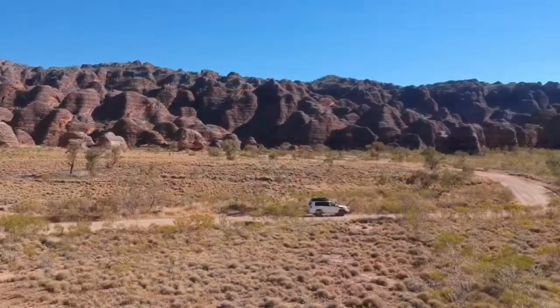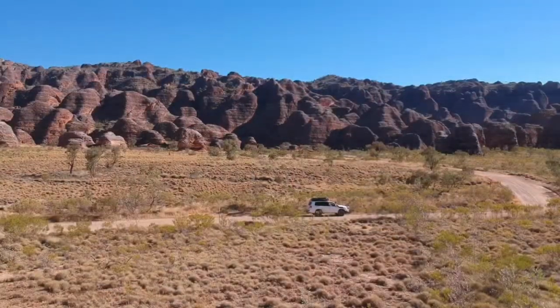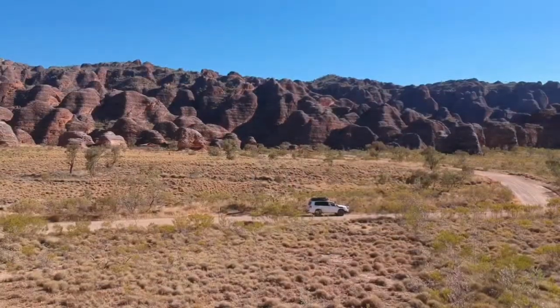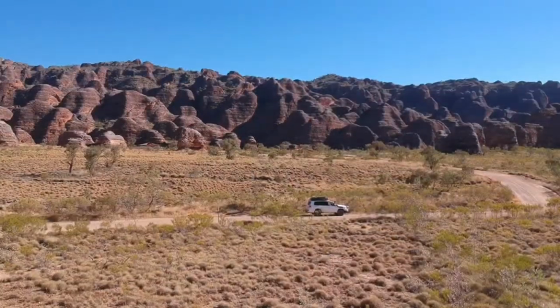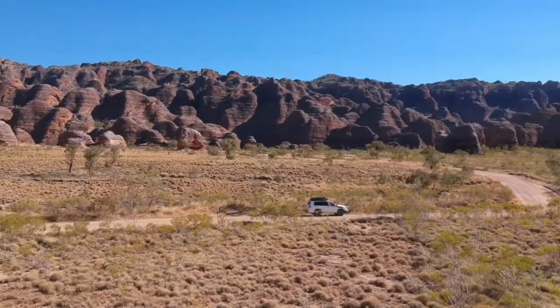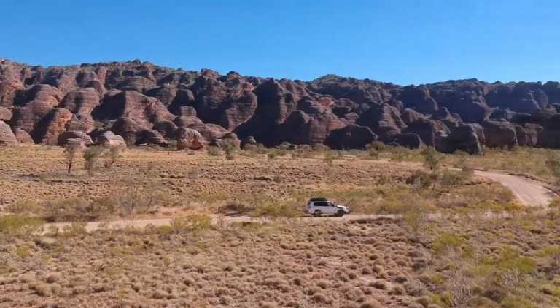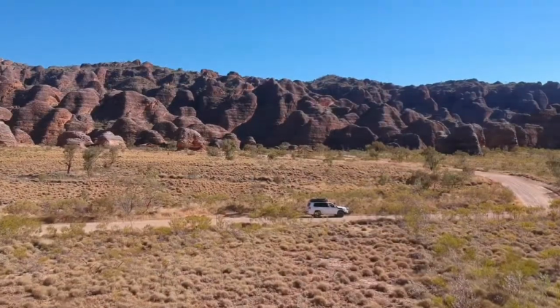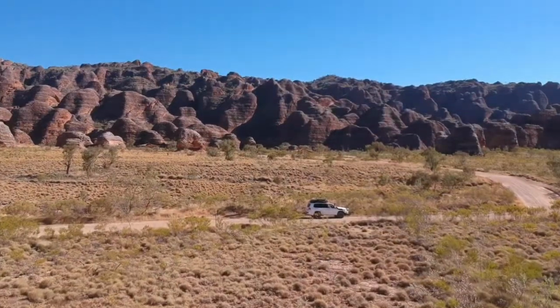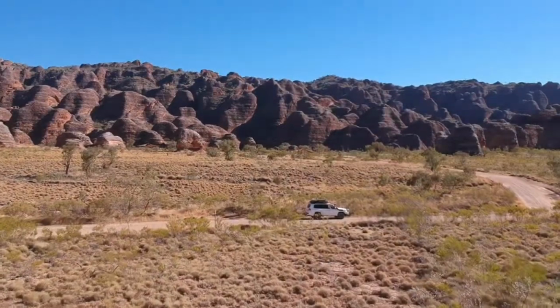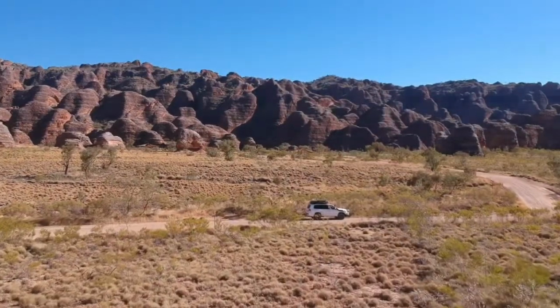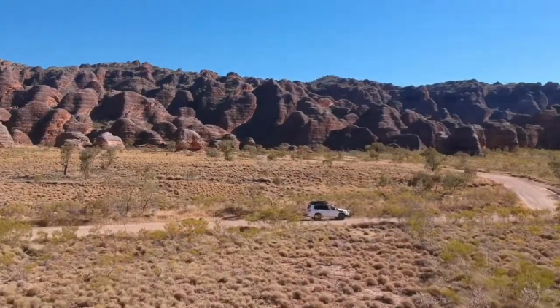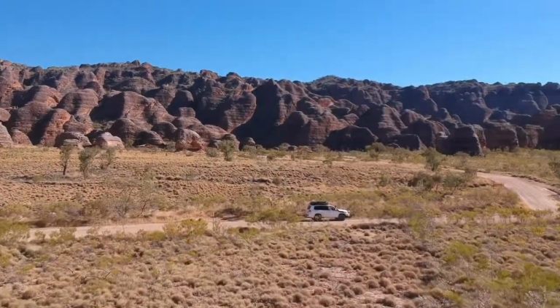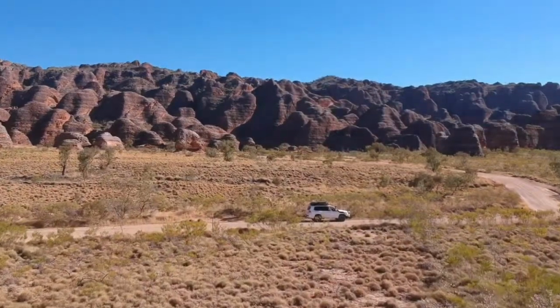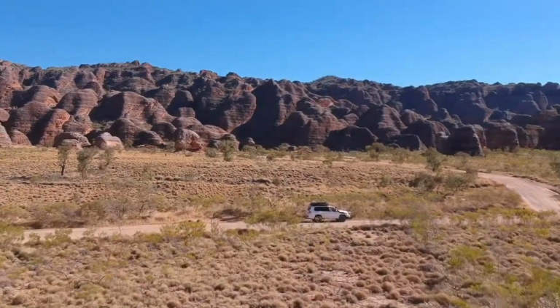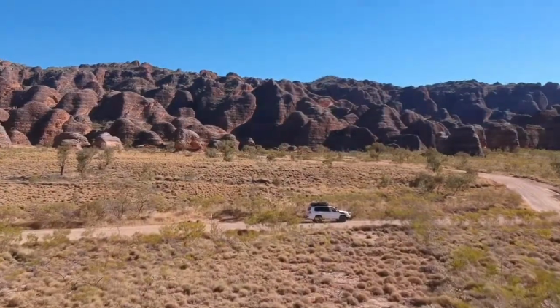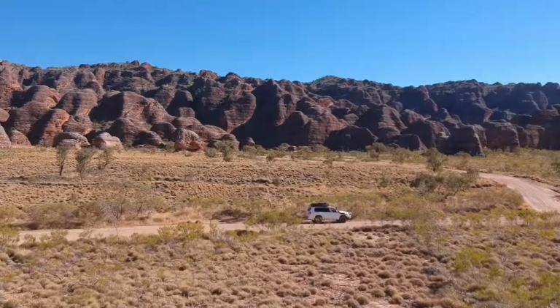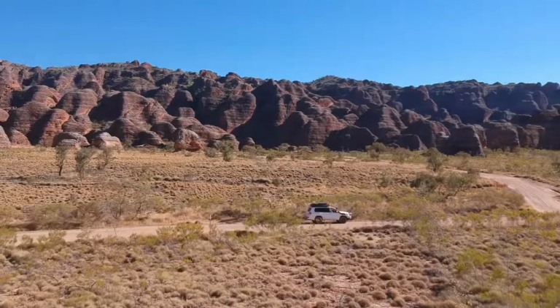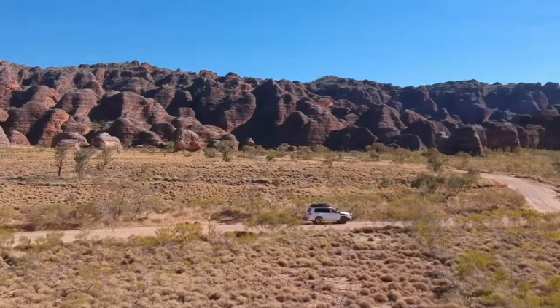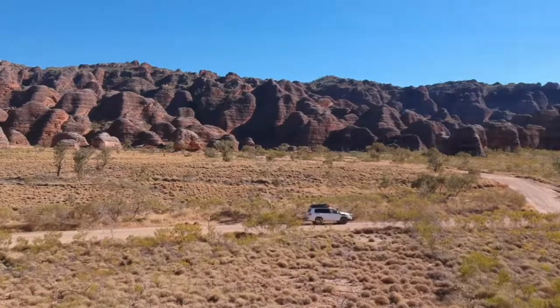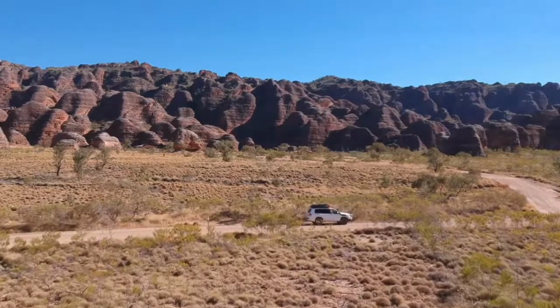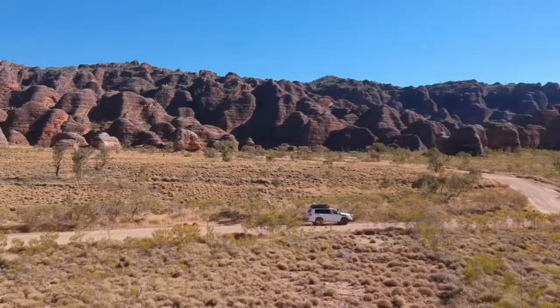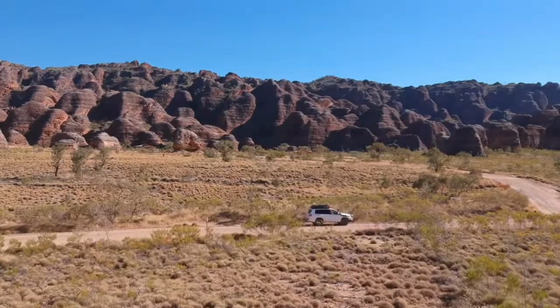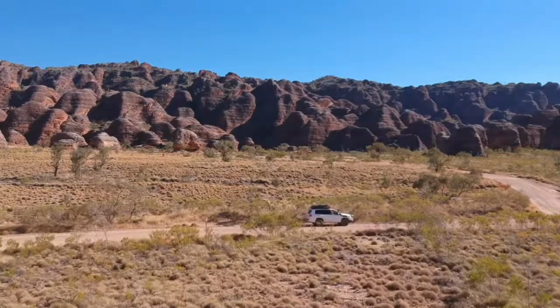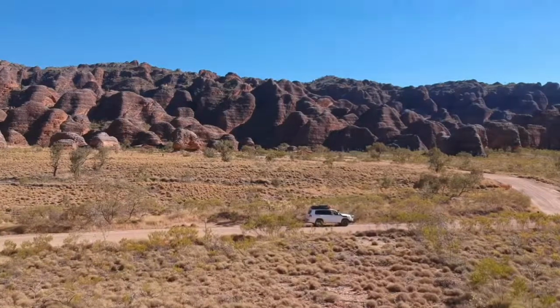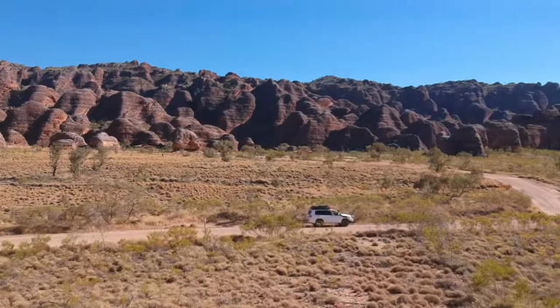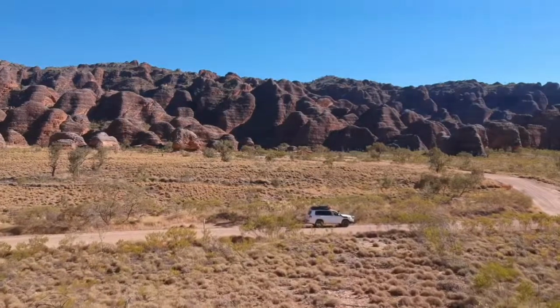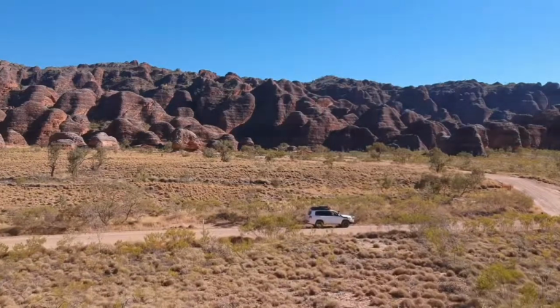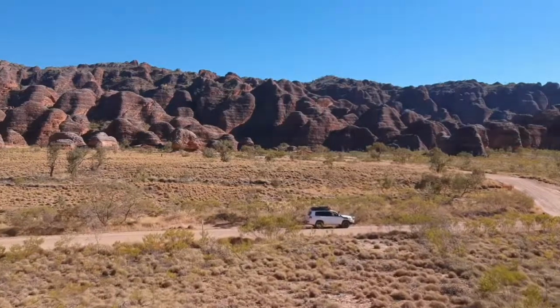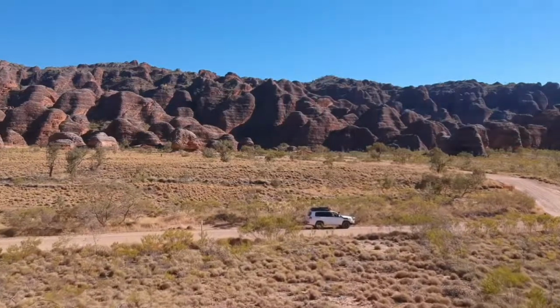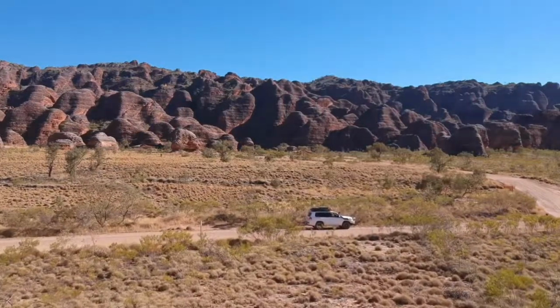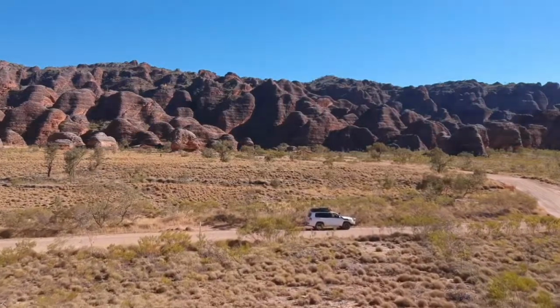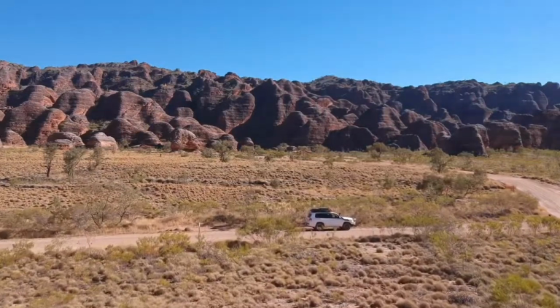The airfield is also there for helicopter scenic flights, so that's a great campground if people are planning on doing that instead.